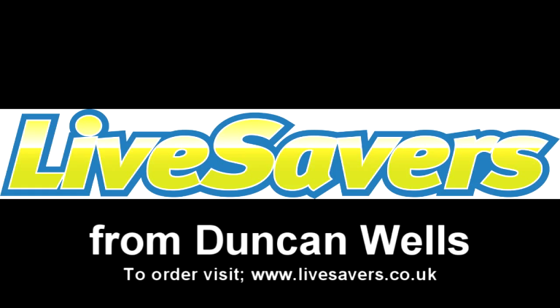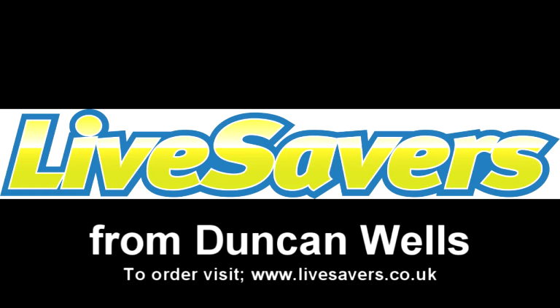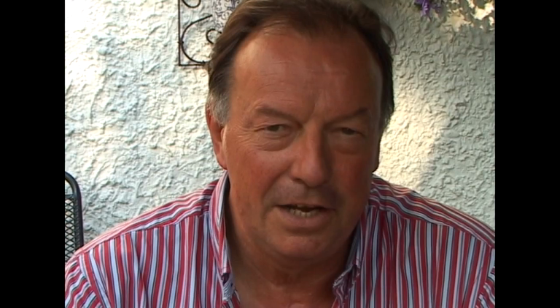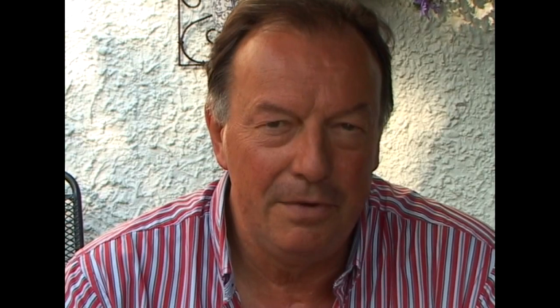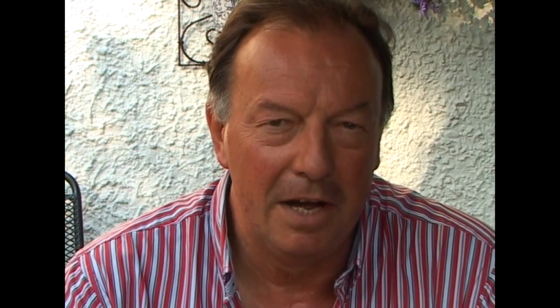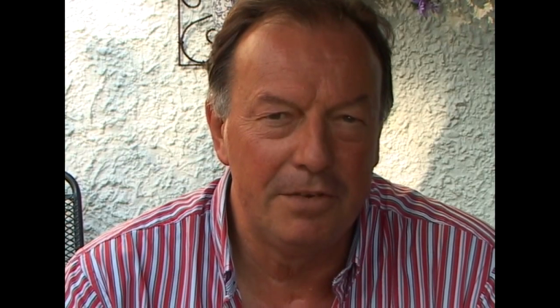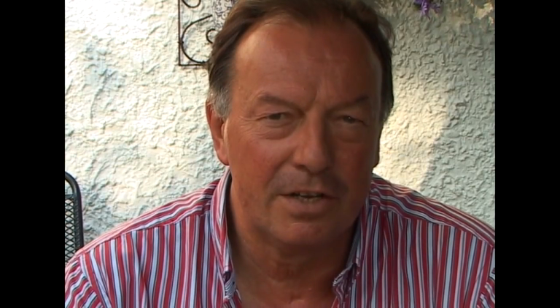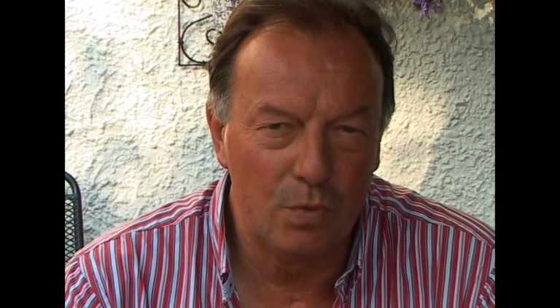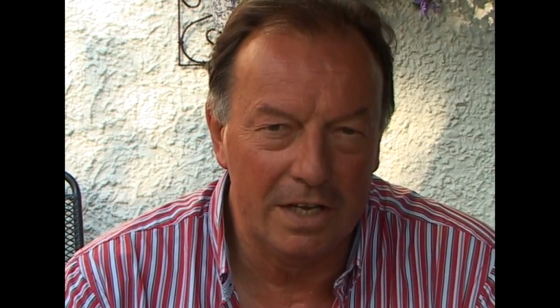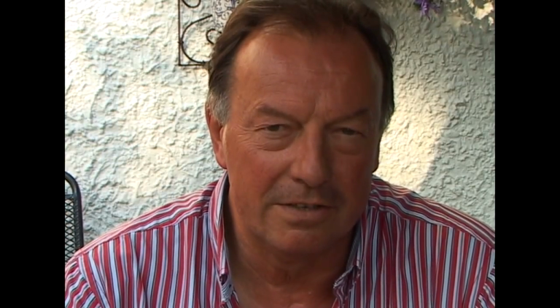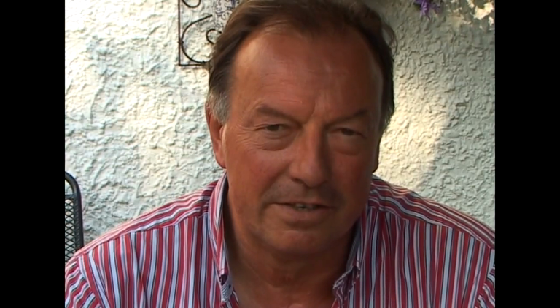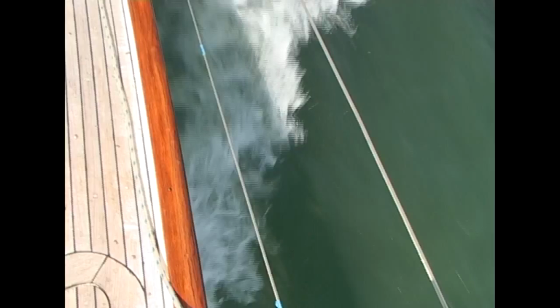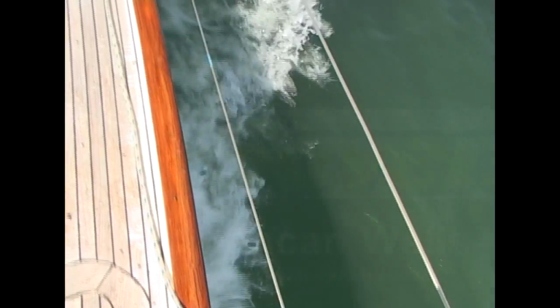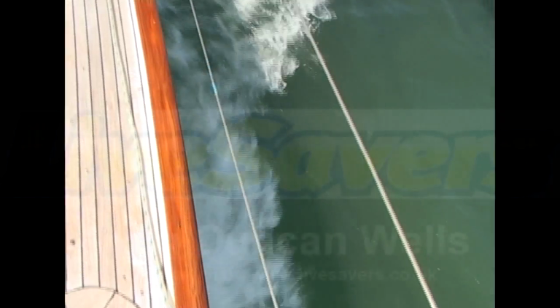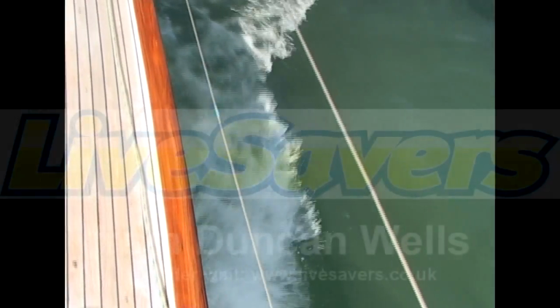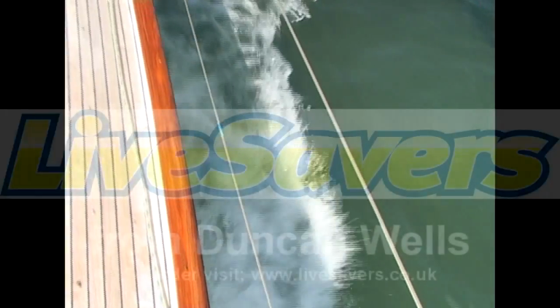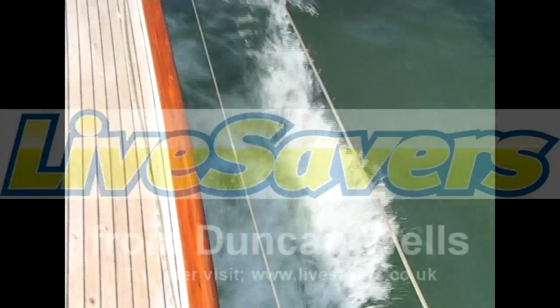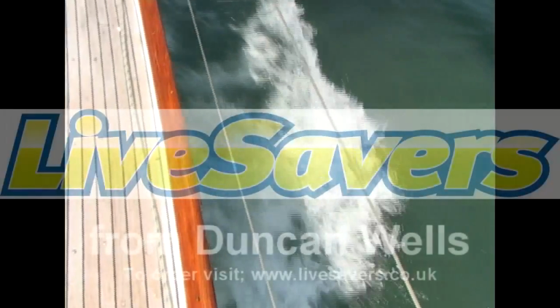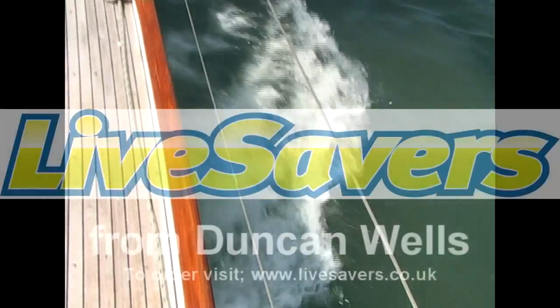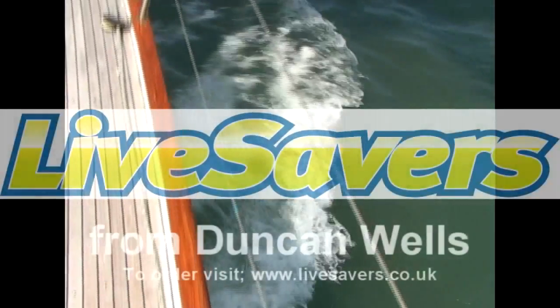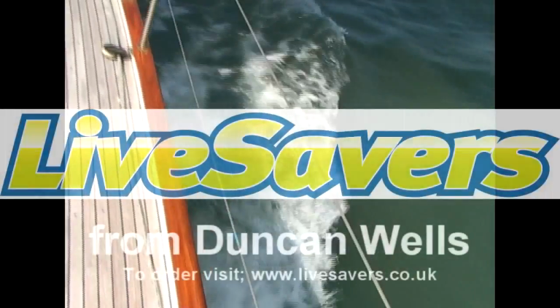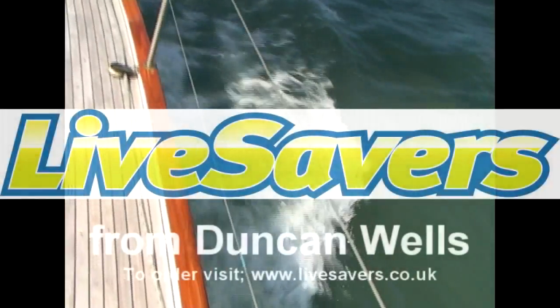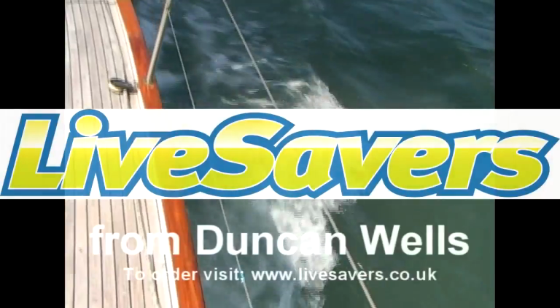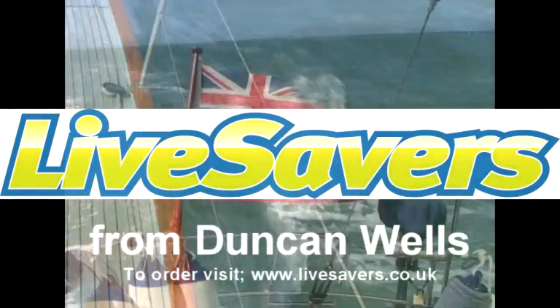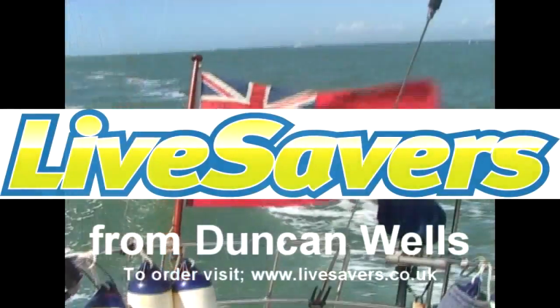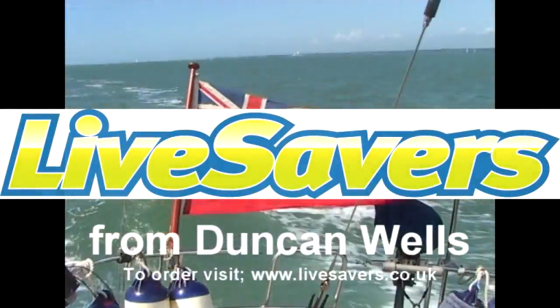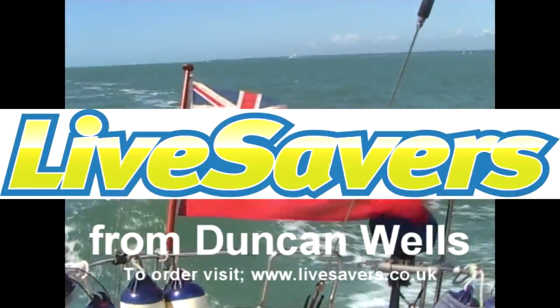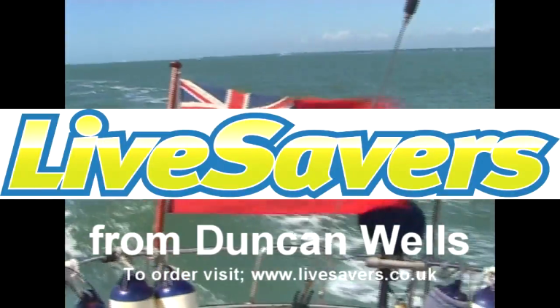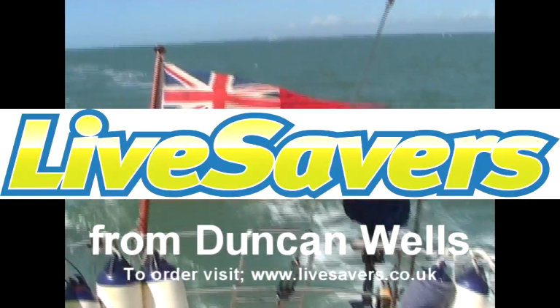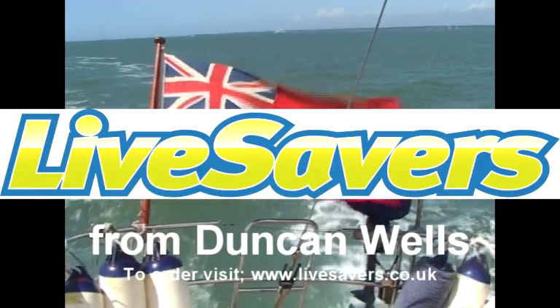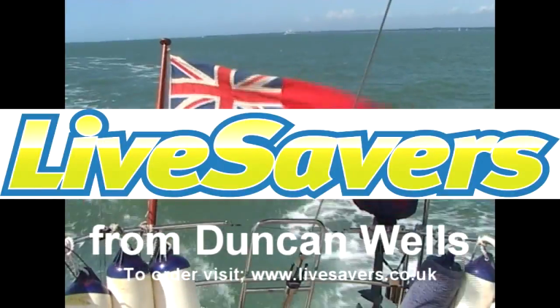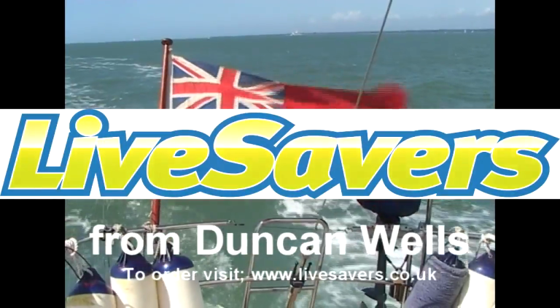Hello, I'm Duncan Wells. Today I'm going to tell you about Lifesavers.